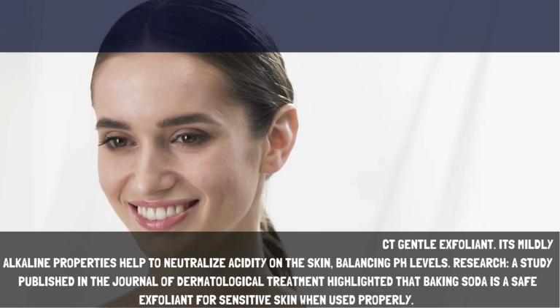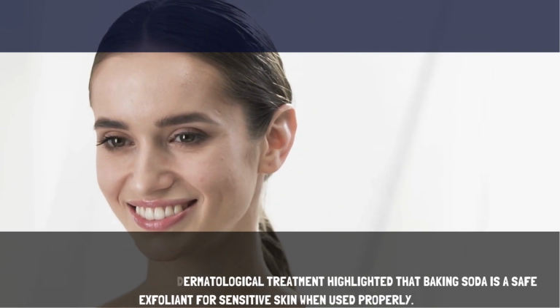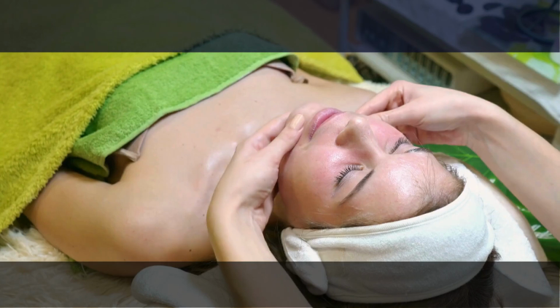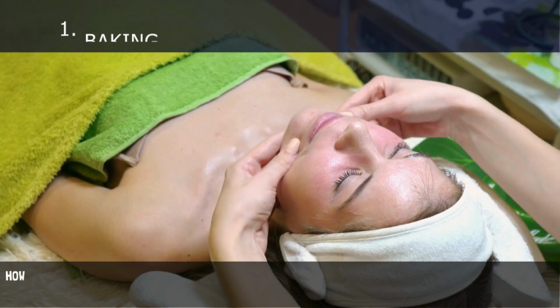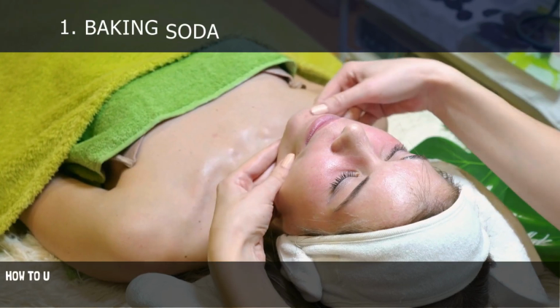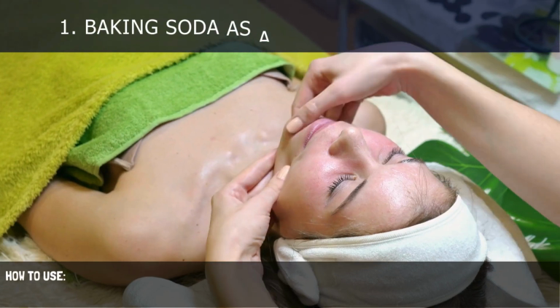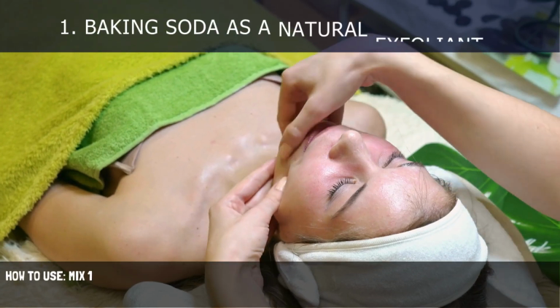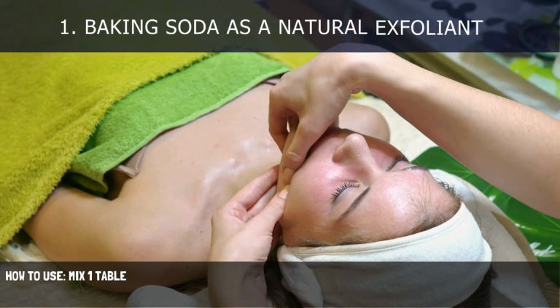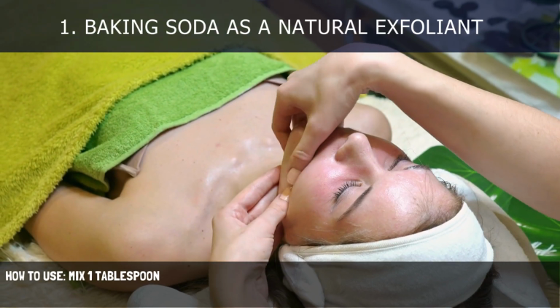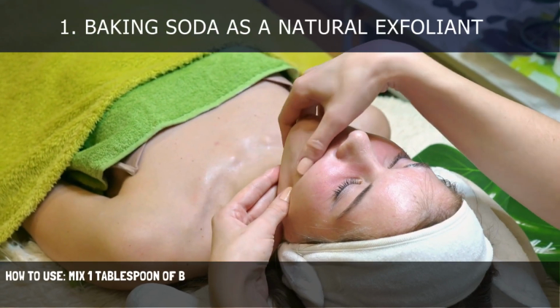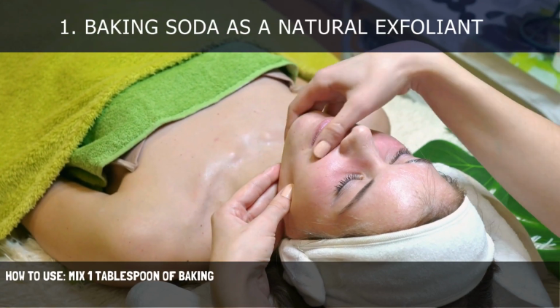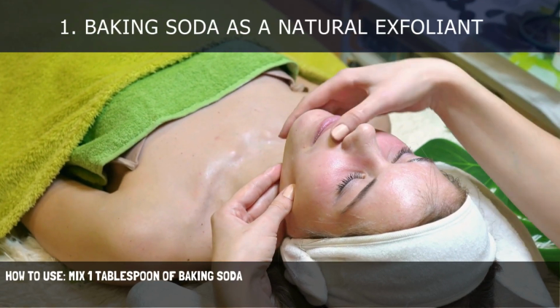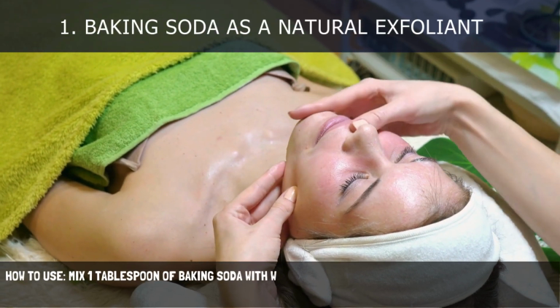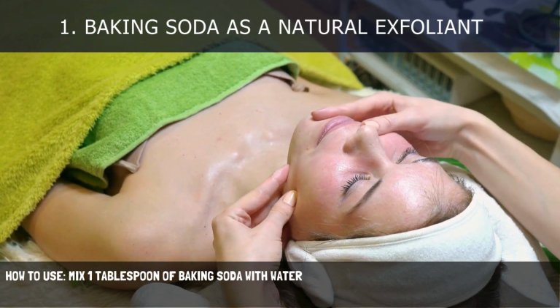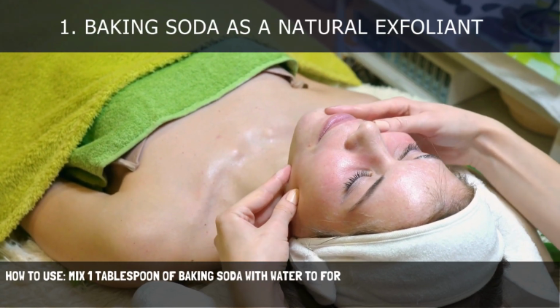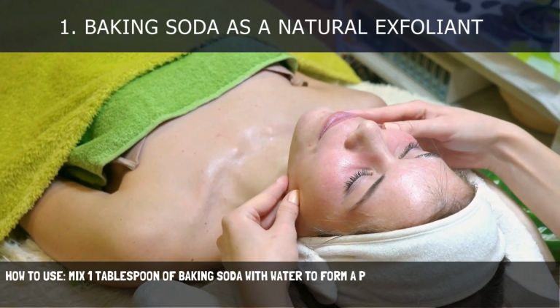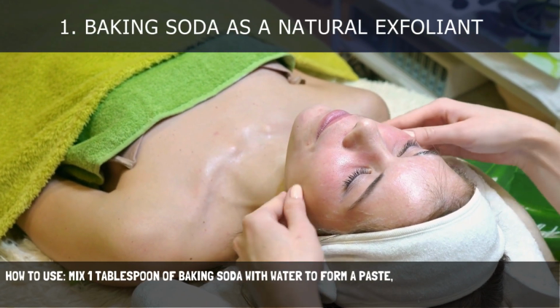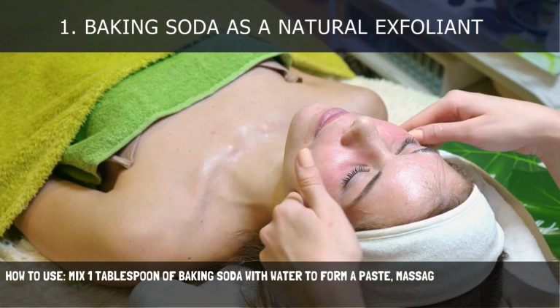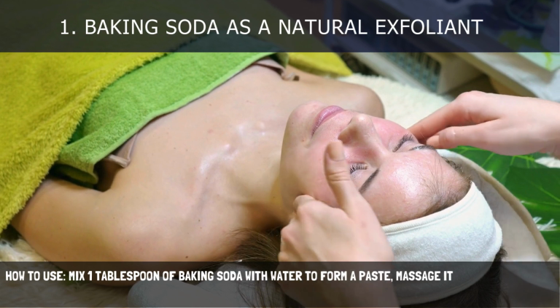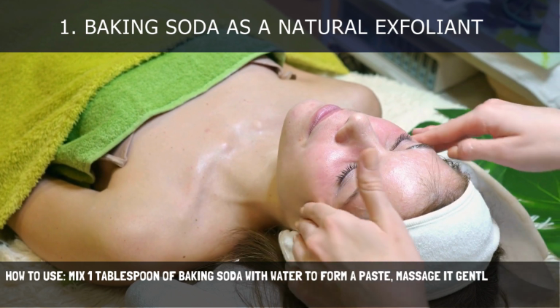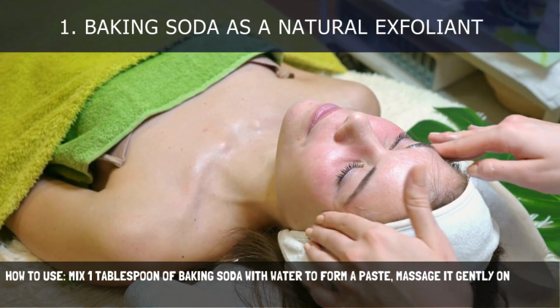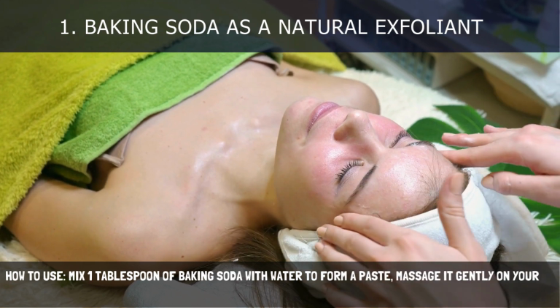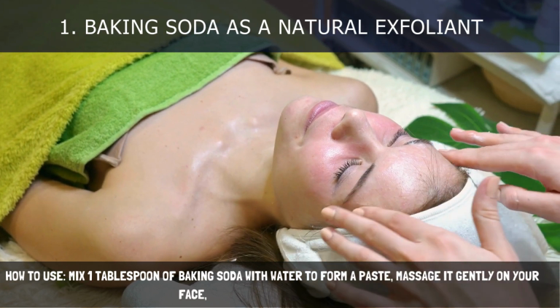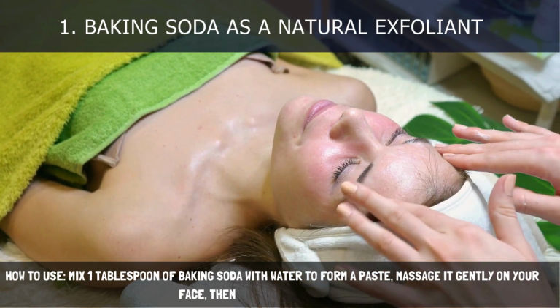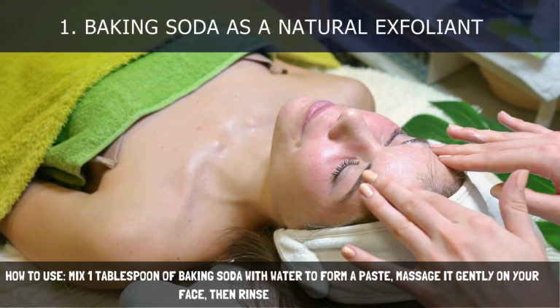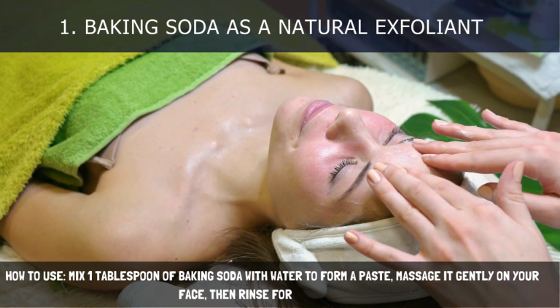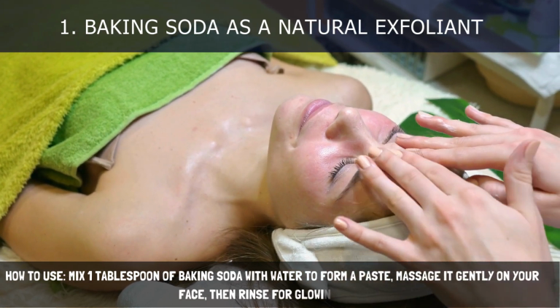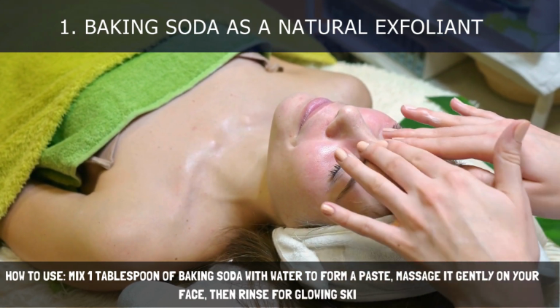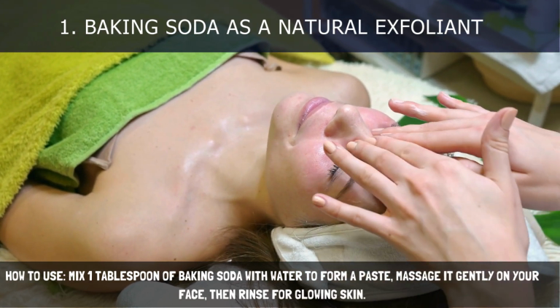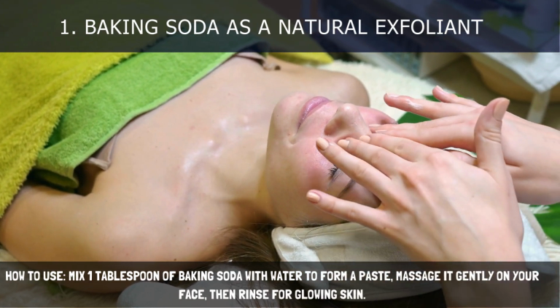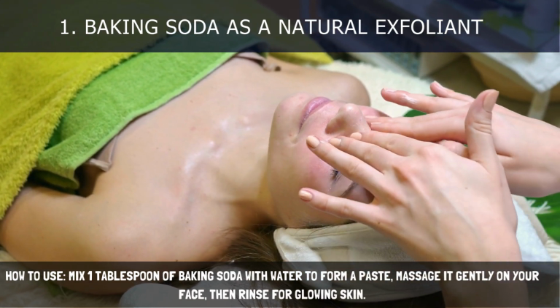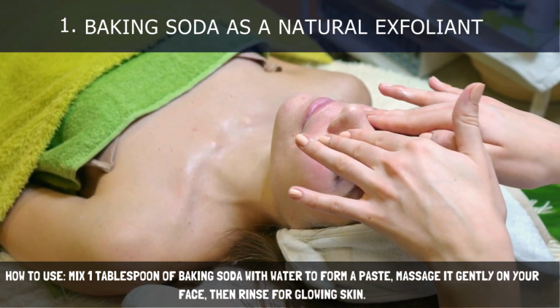How to use: Mix 1 tablespoon of baking soda with water to form a paste. Massage it gently on your face, then rinse for glowing skin.